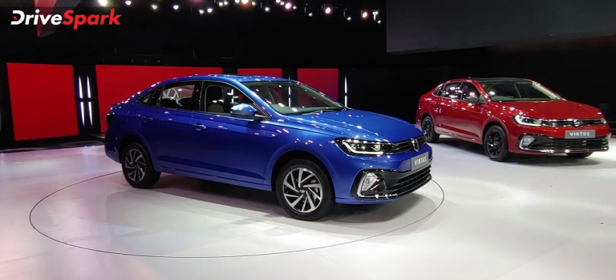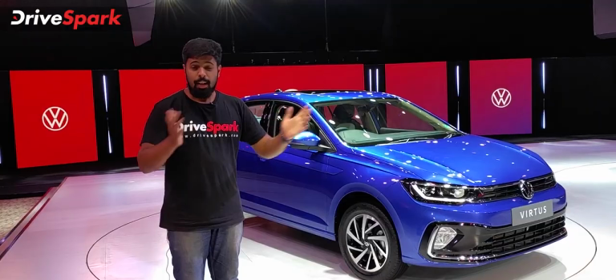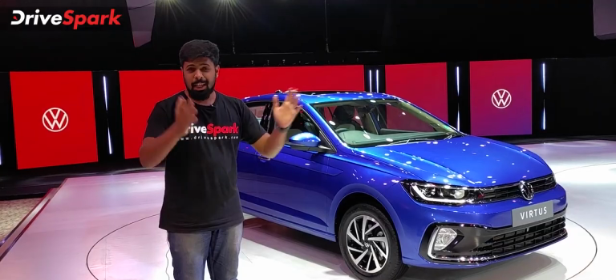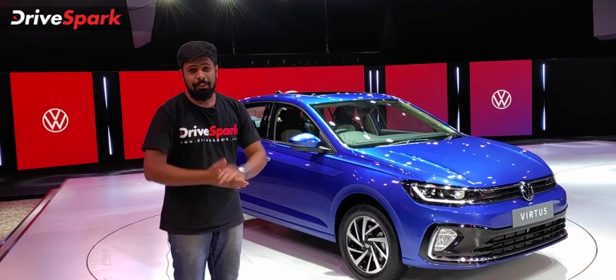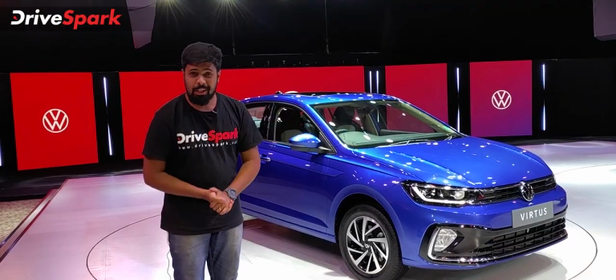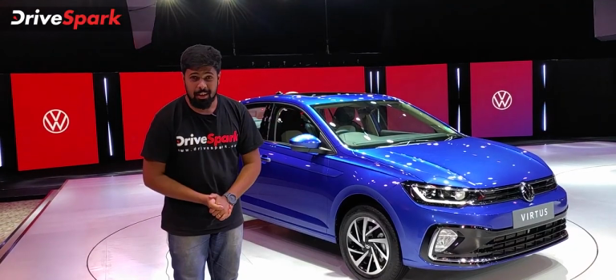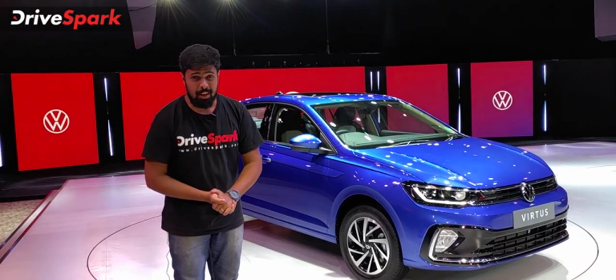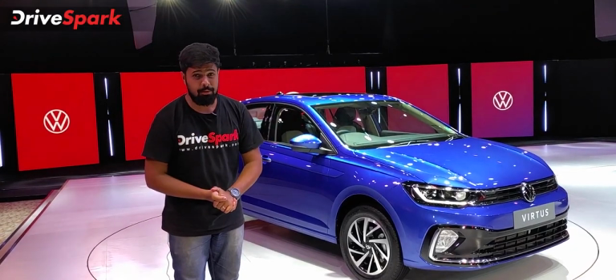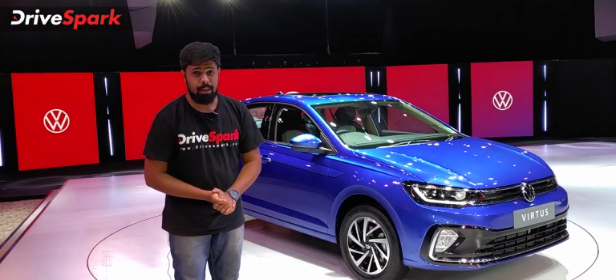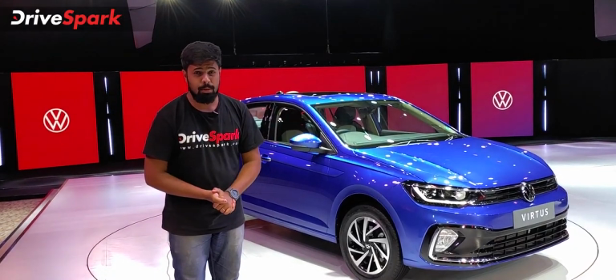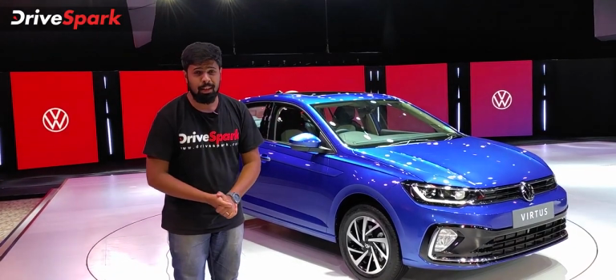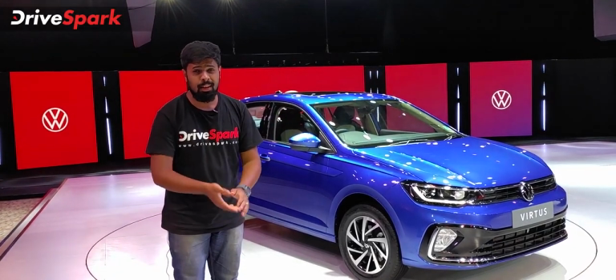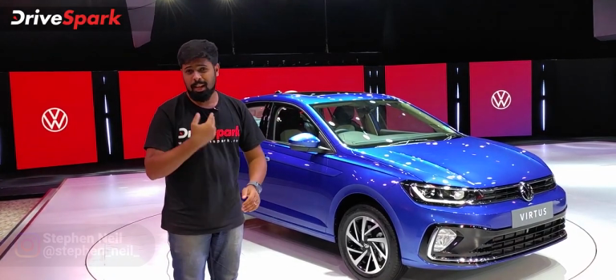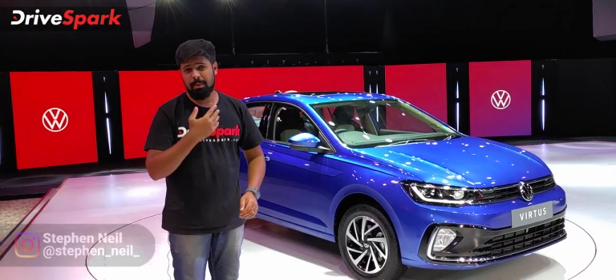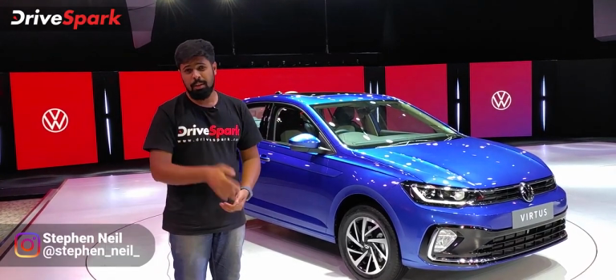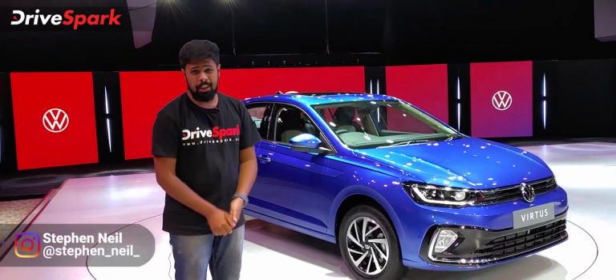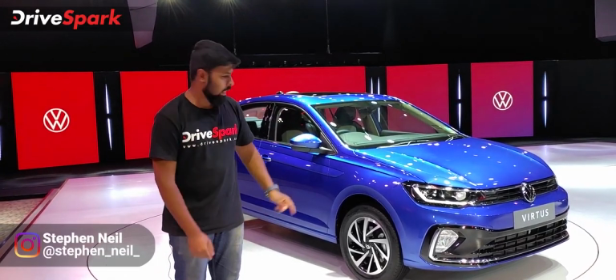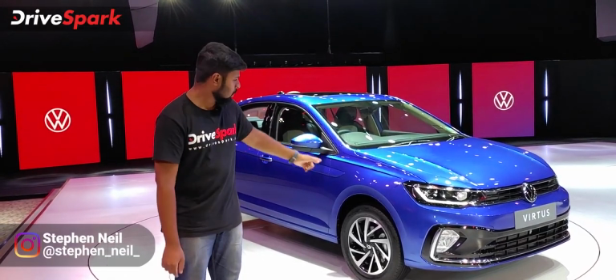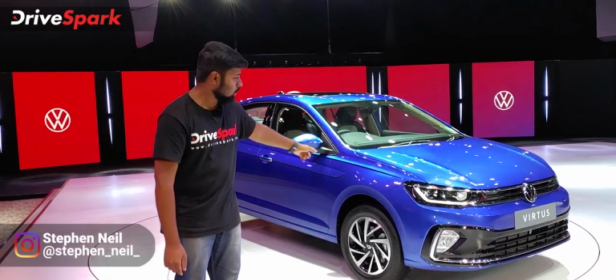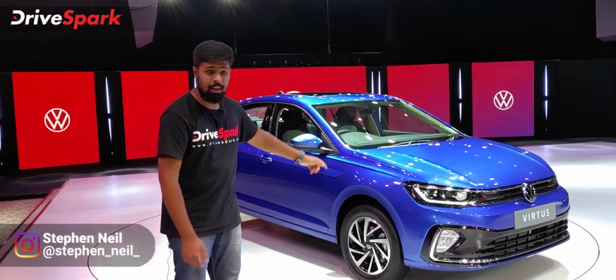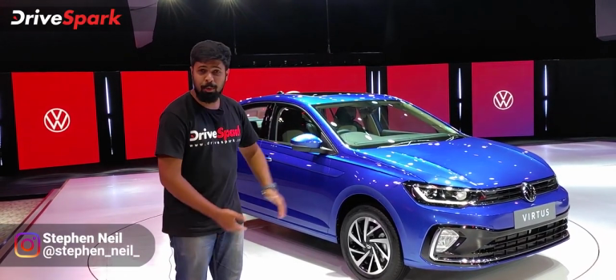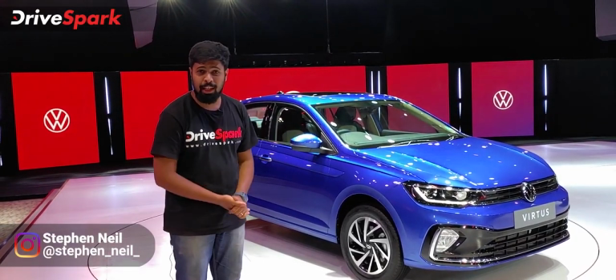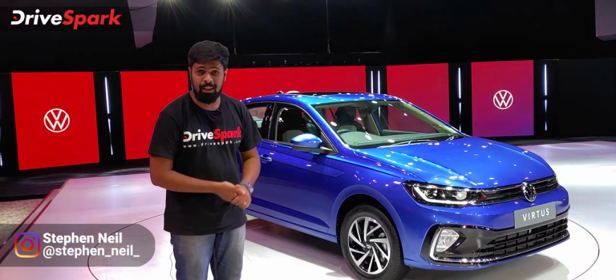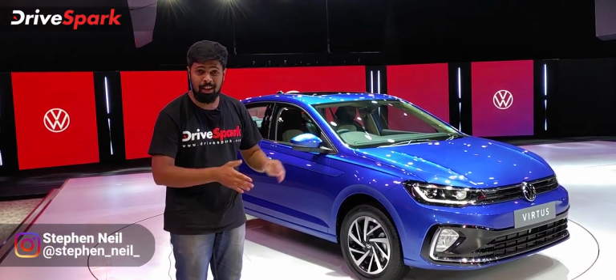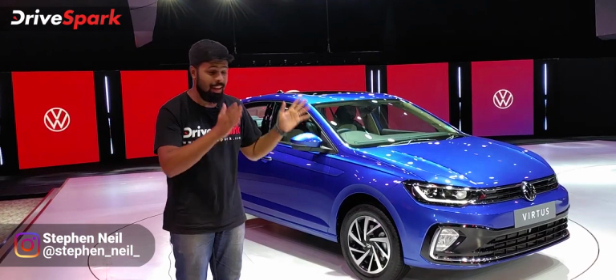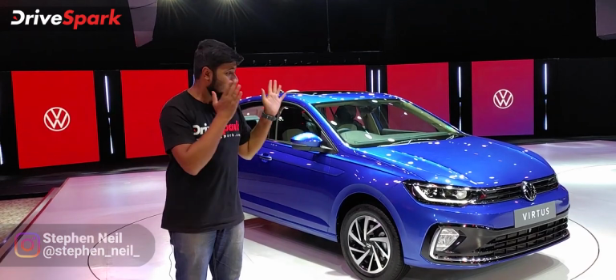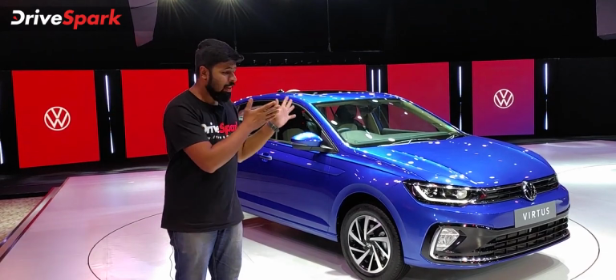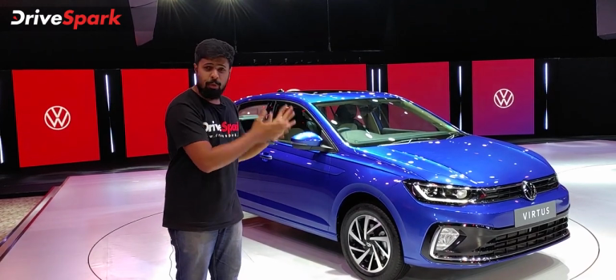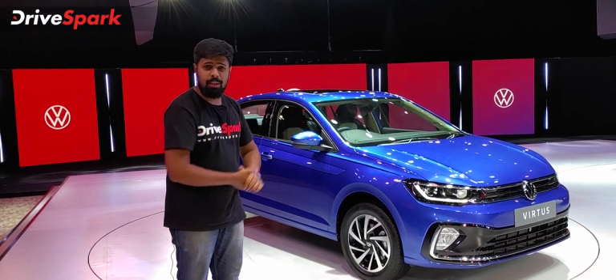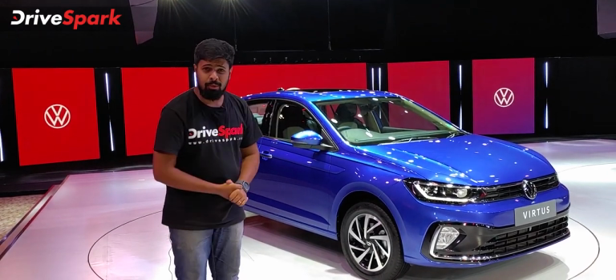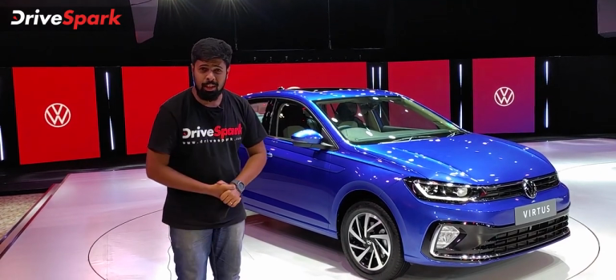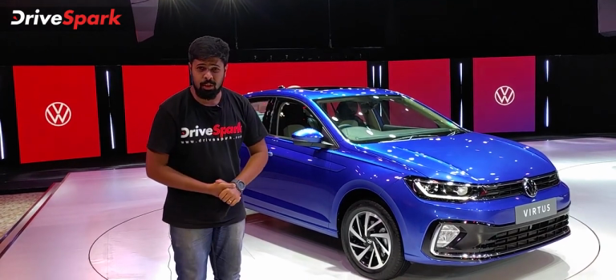Hello, my name is Stephen from Kanada Drives, and I am very excited to see this Volkswagen Virtus.